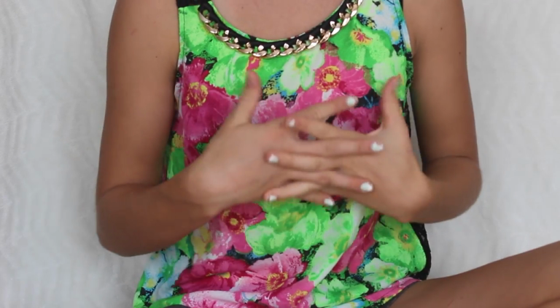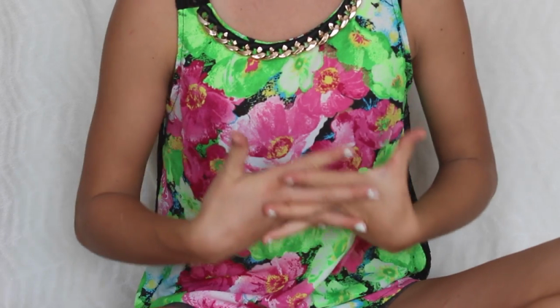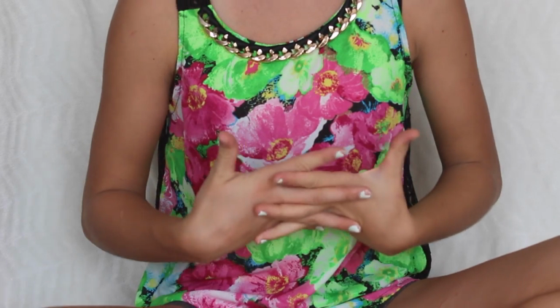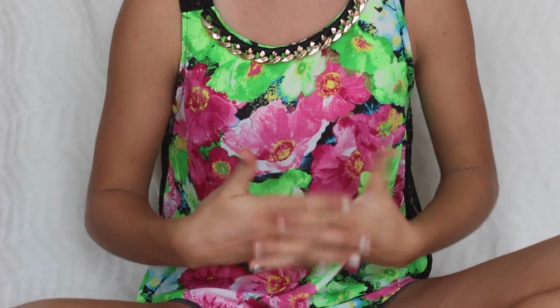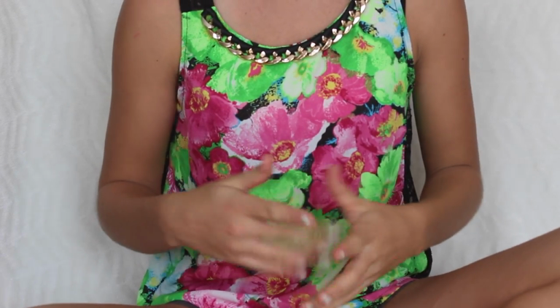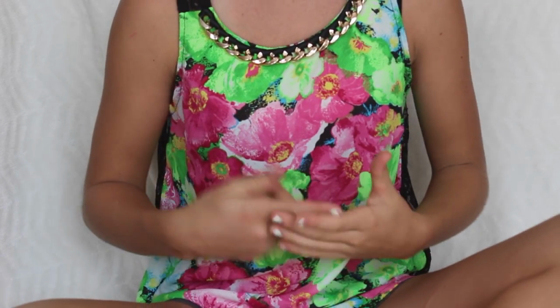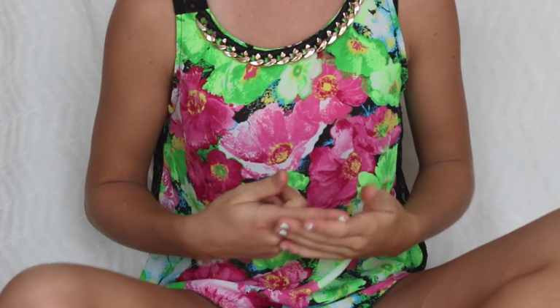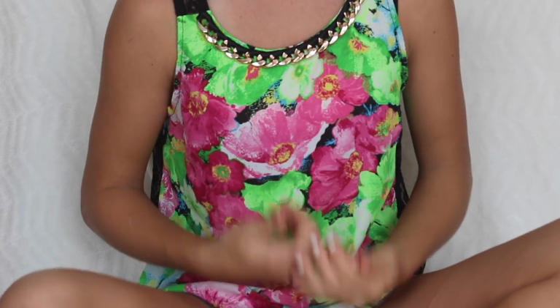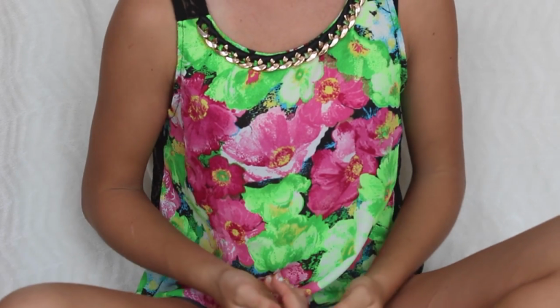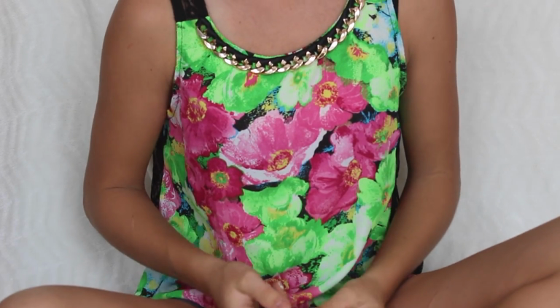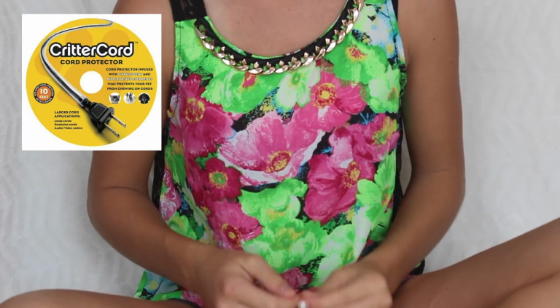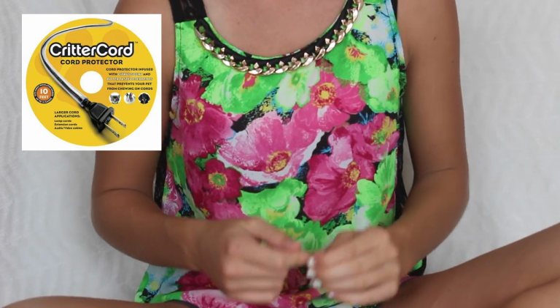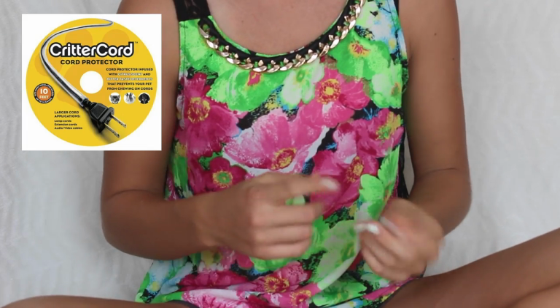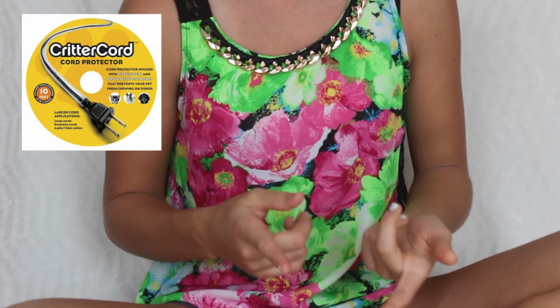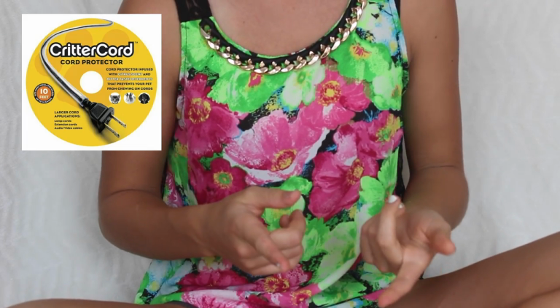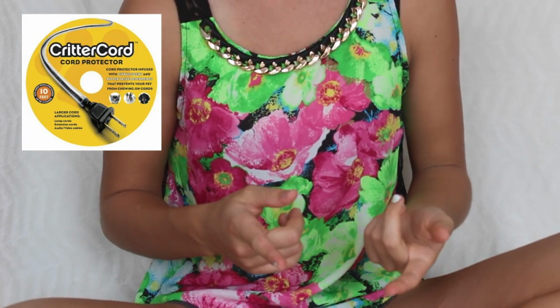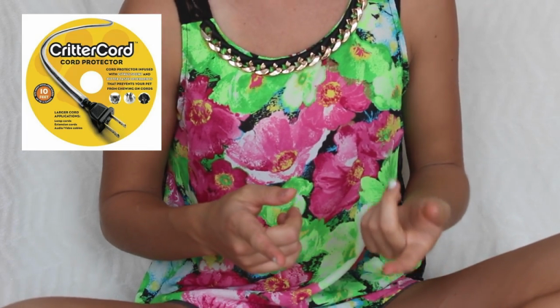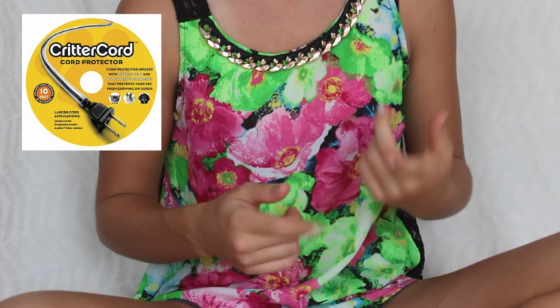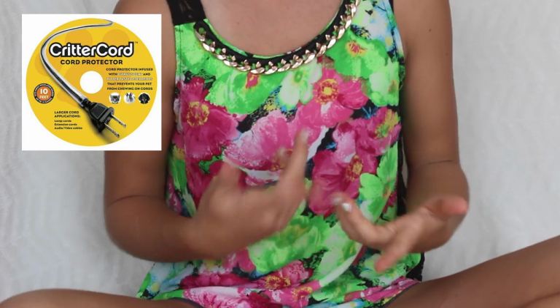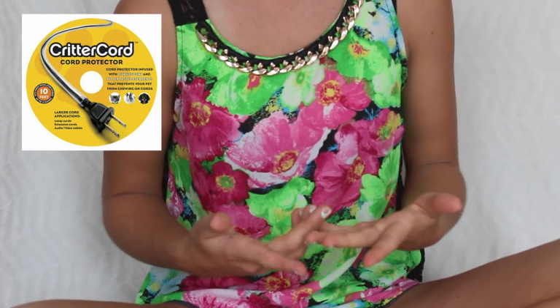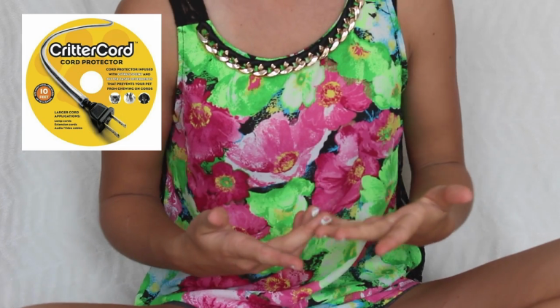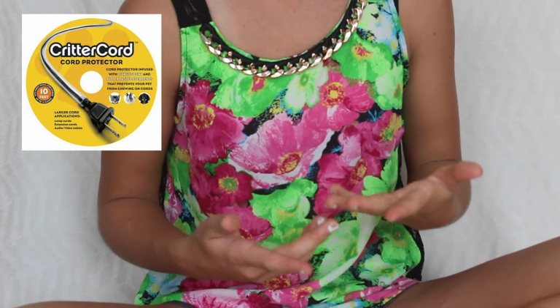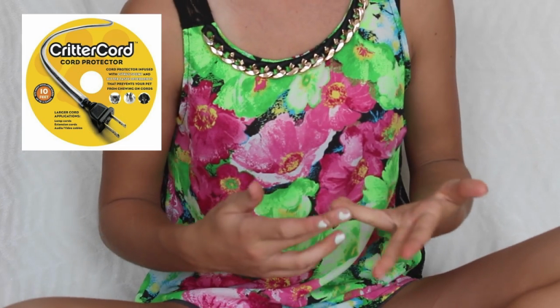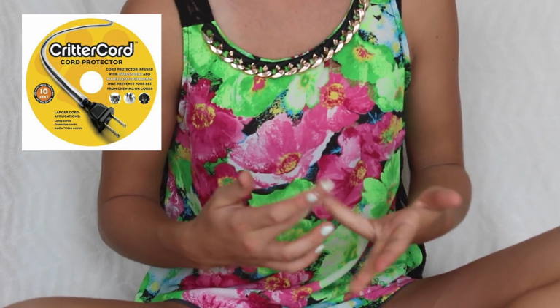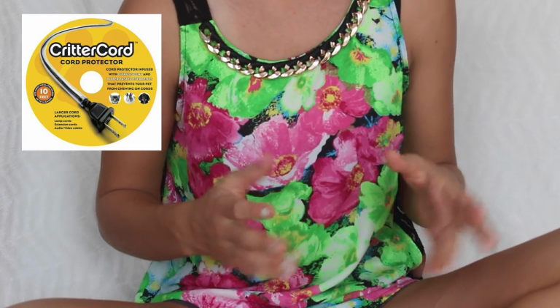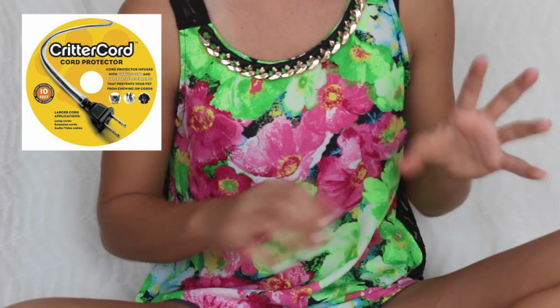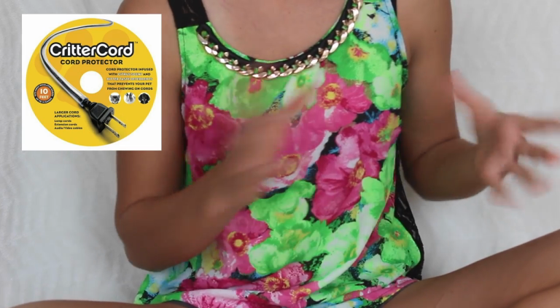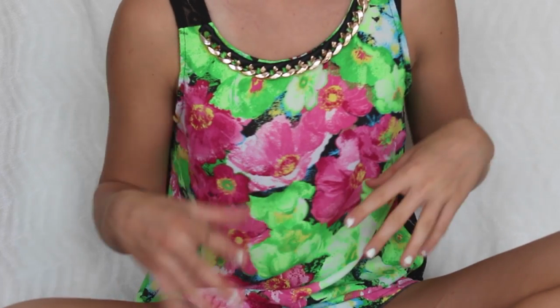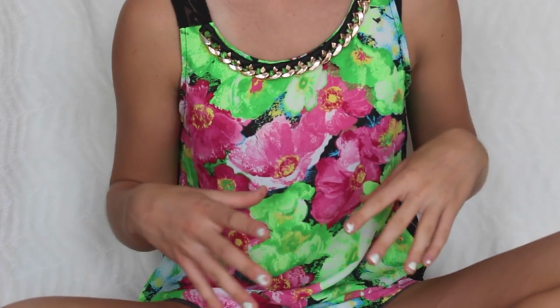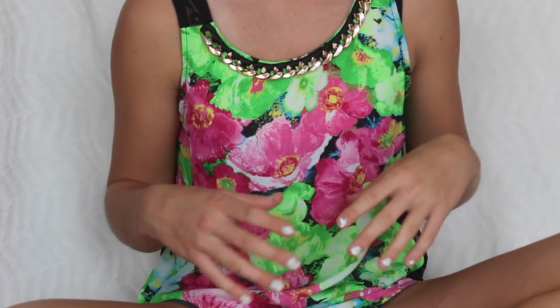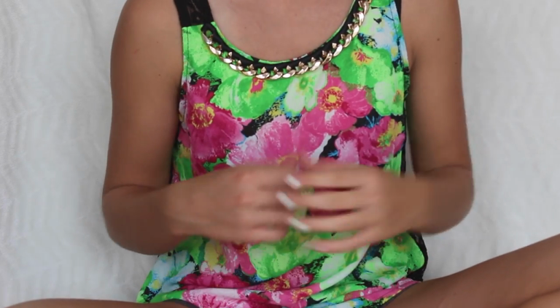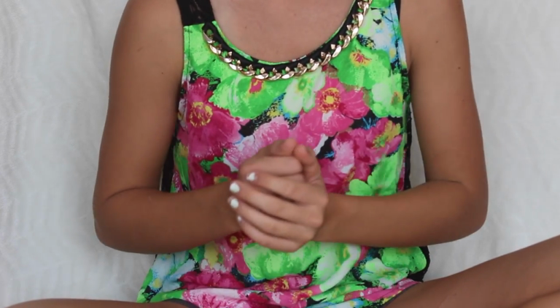You will need to bunny-proof your room, so cord covers are an option unless you want to put away all your cords somewhere safe.